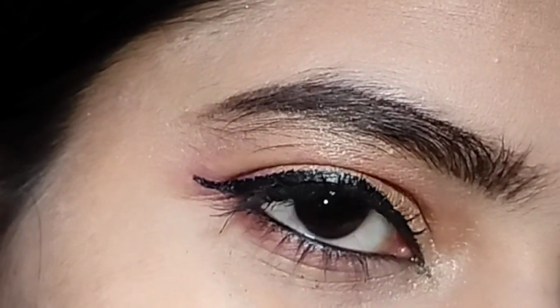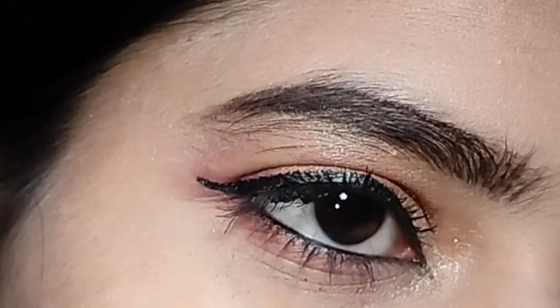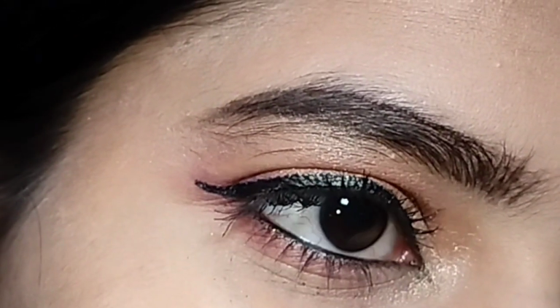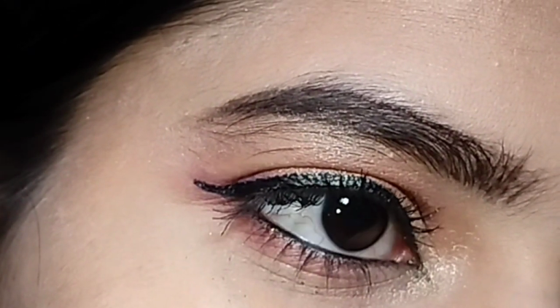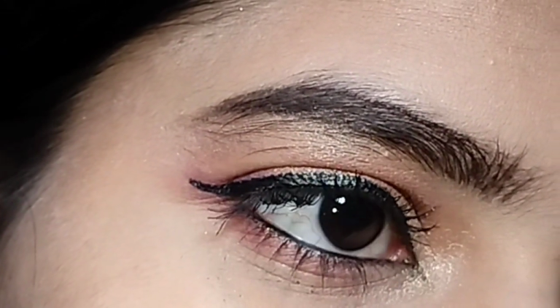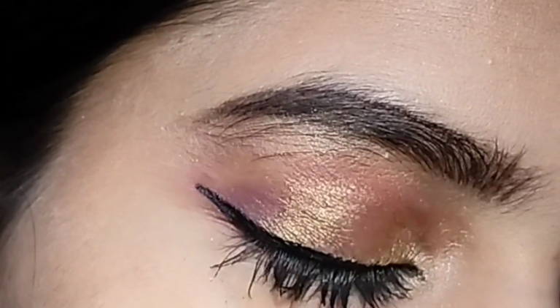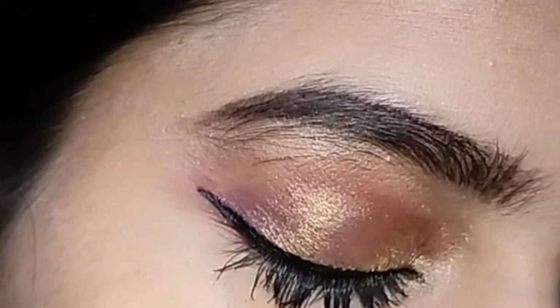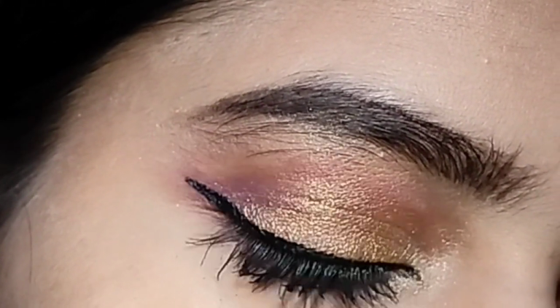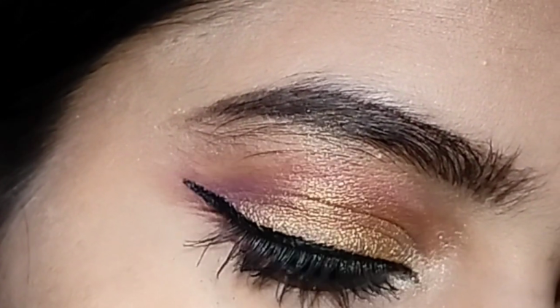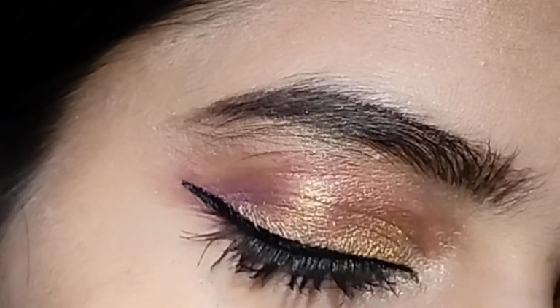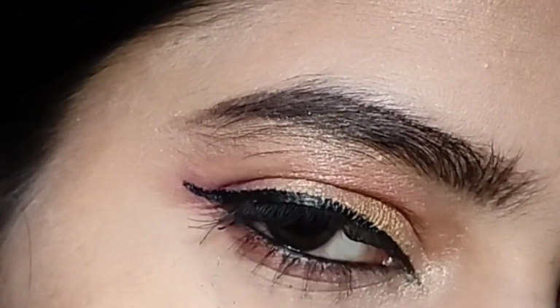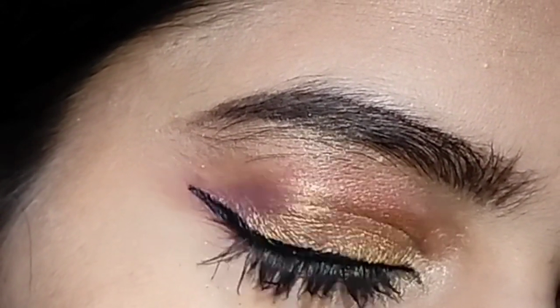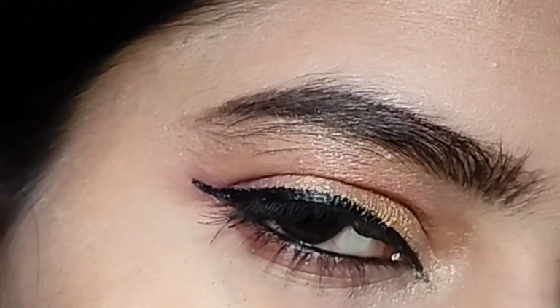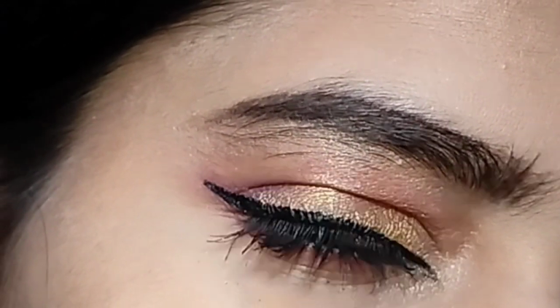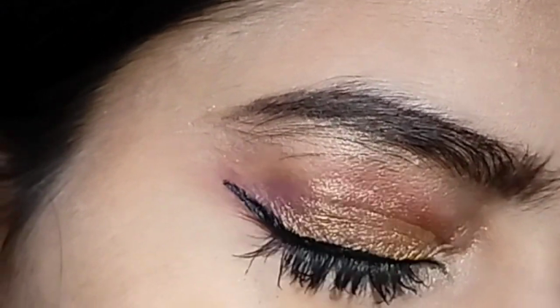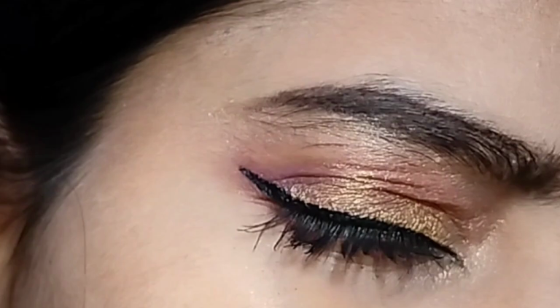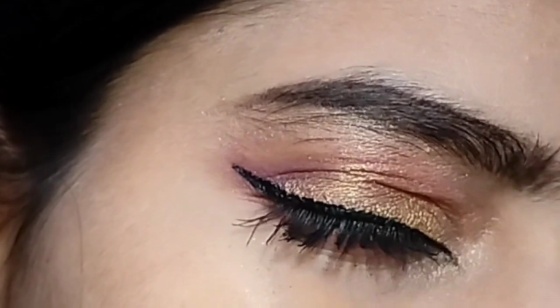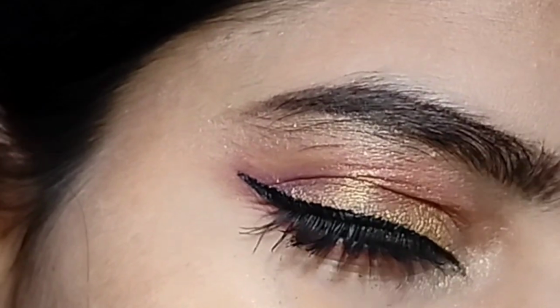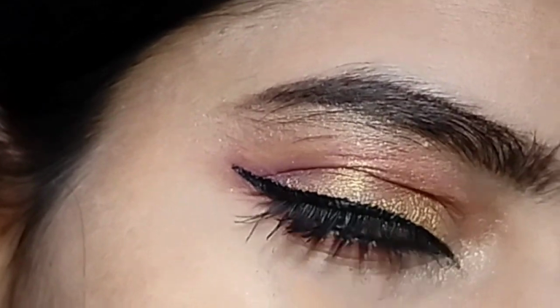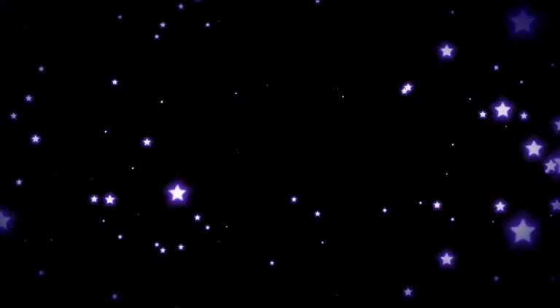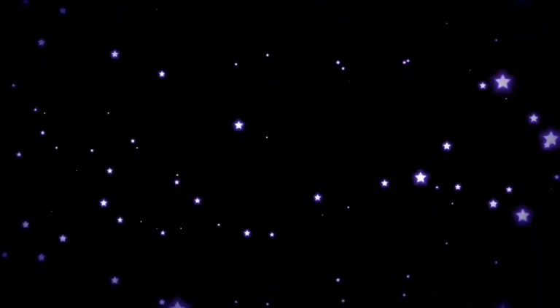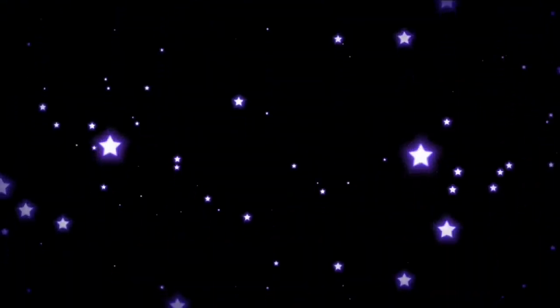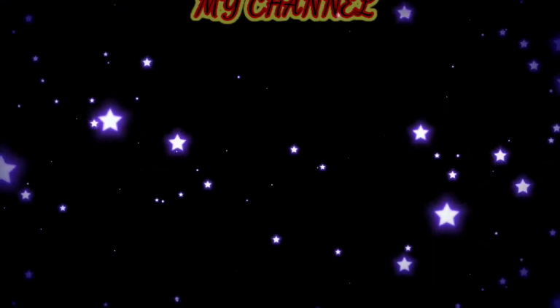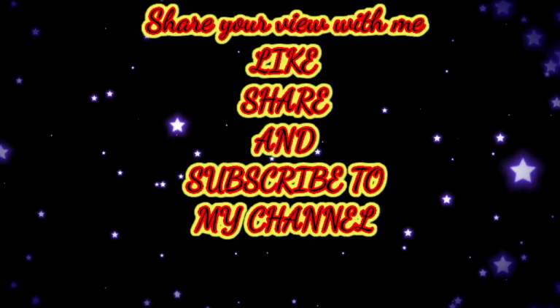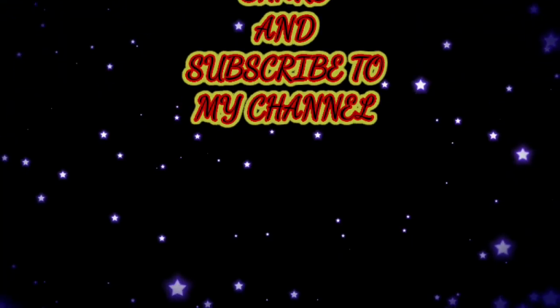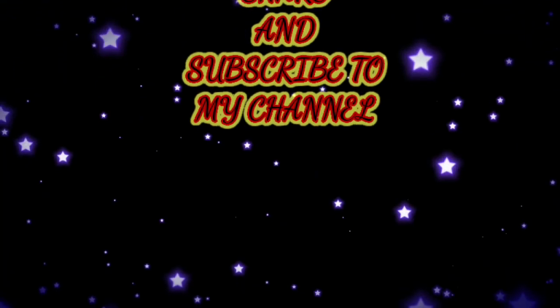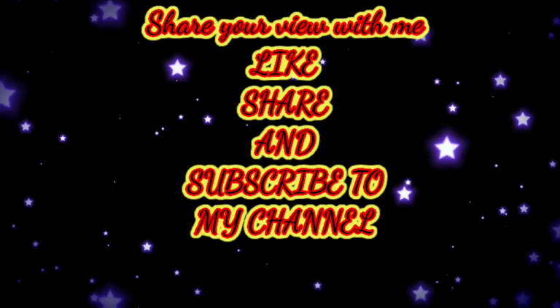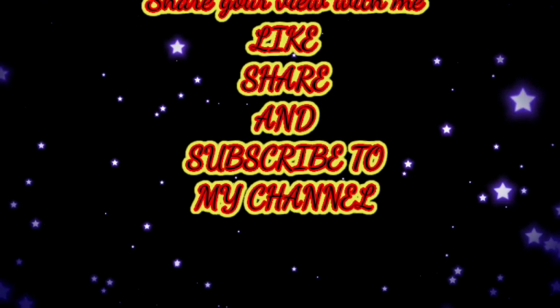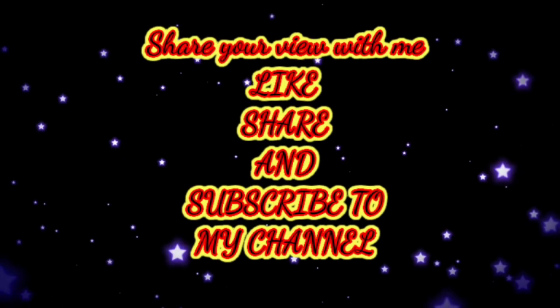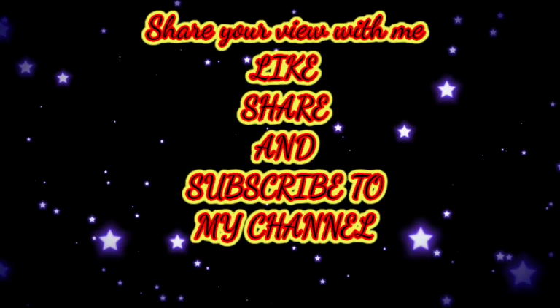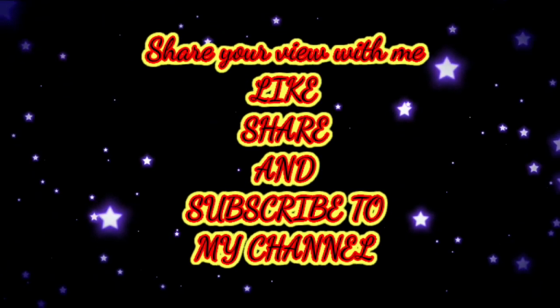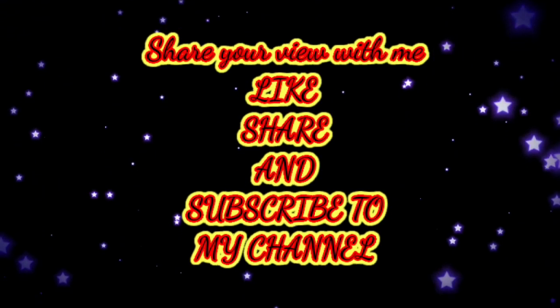If you want more videos like this, do comment and let me know. Bye!